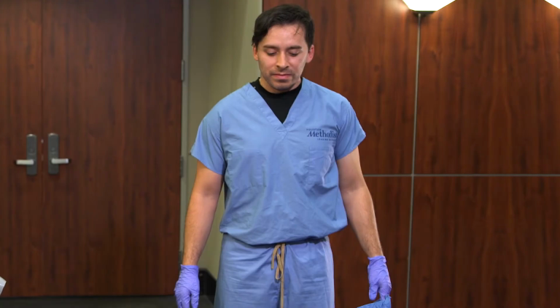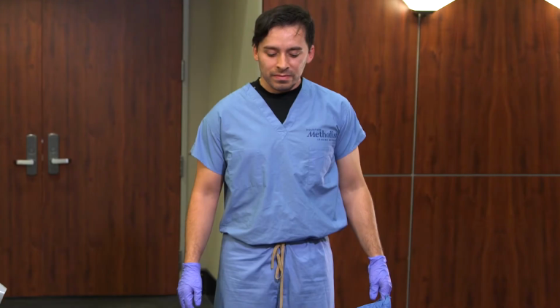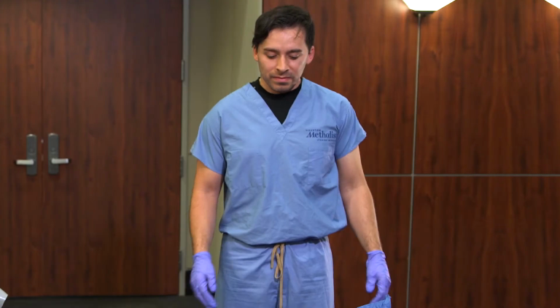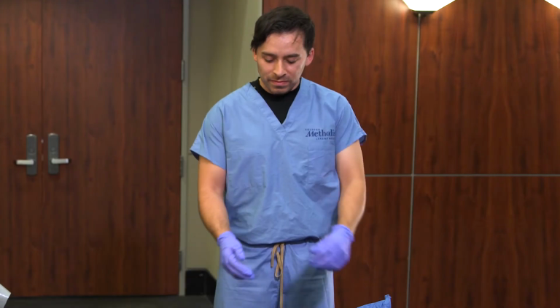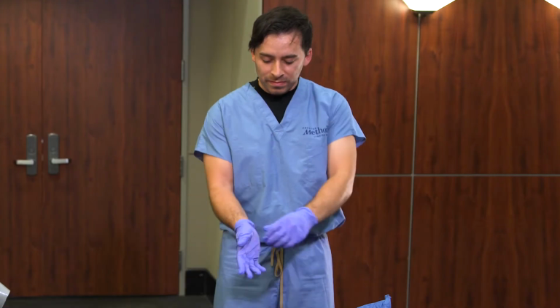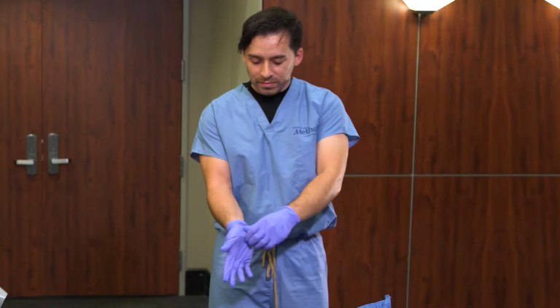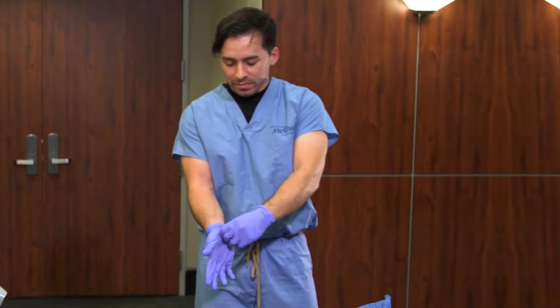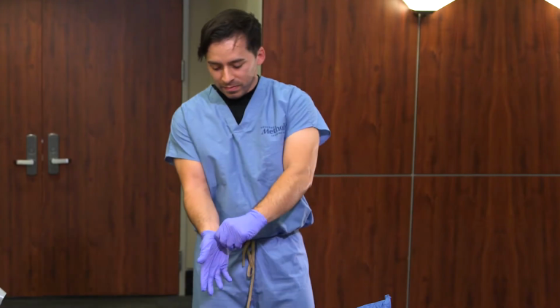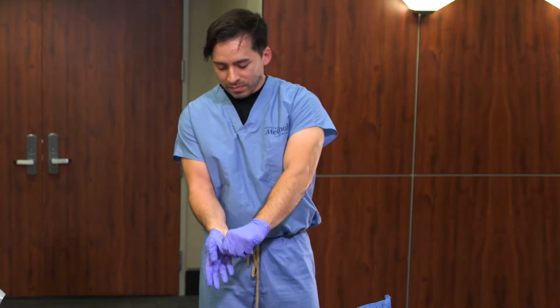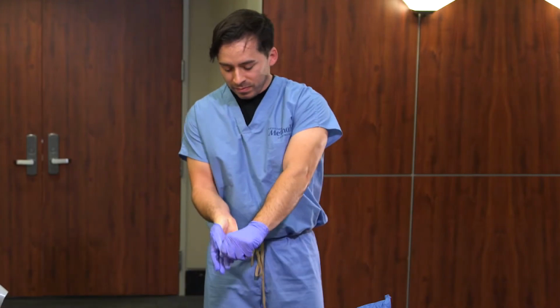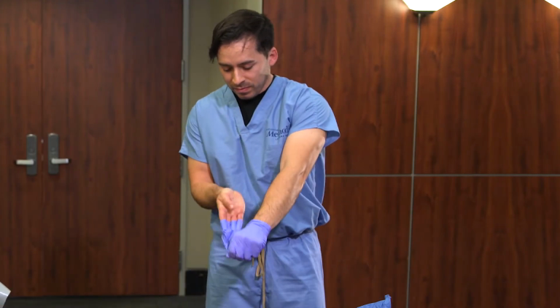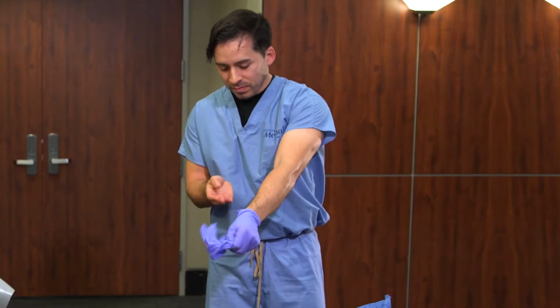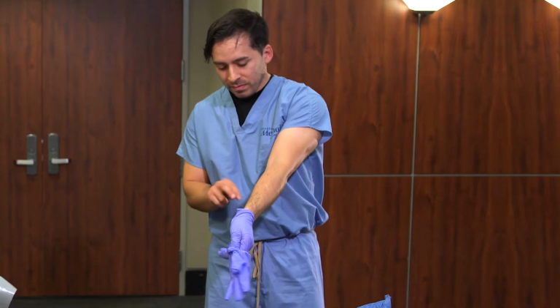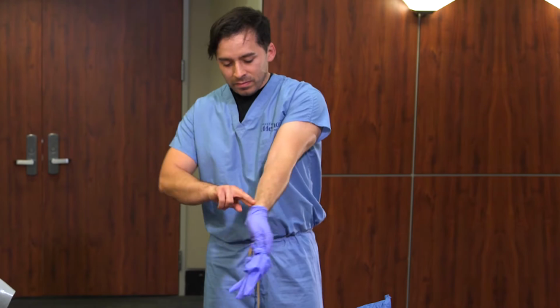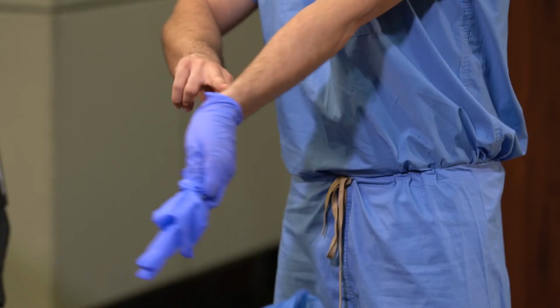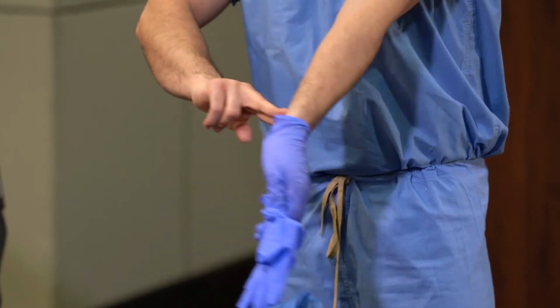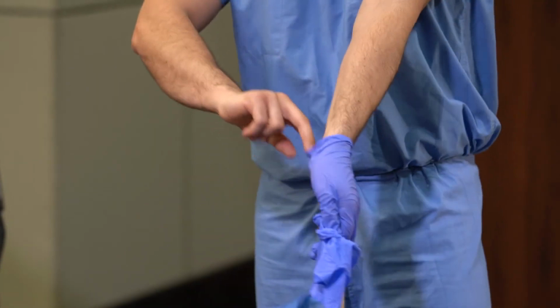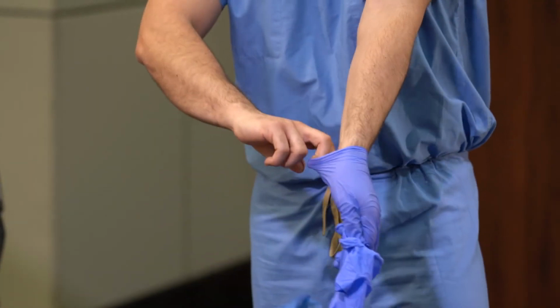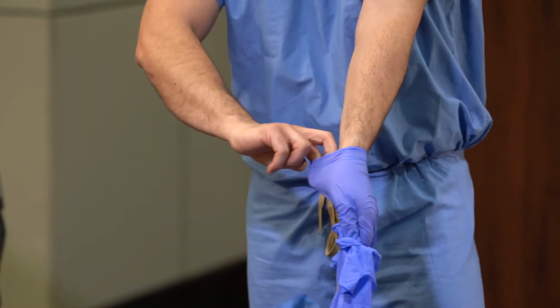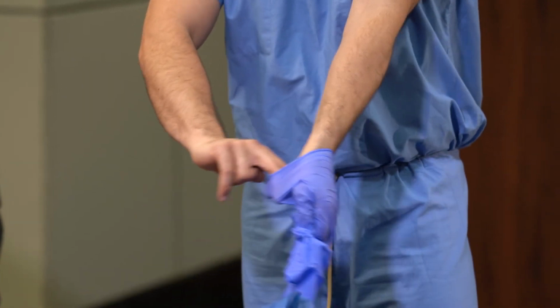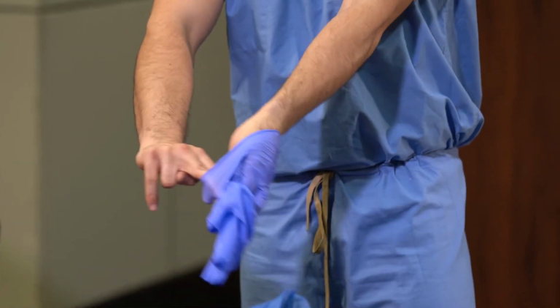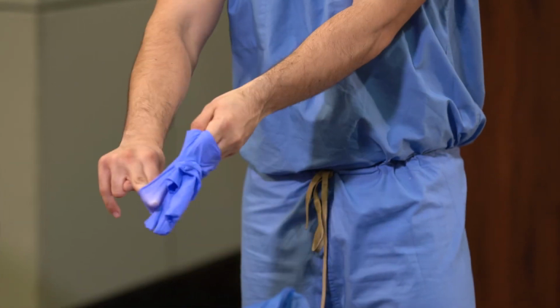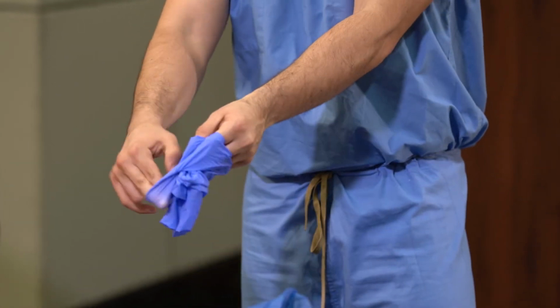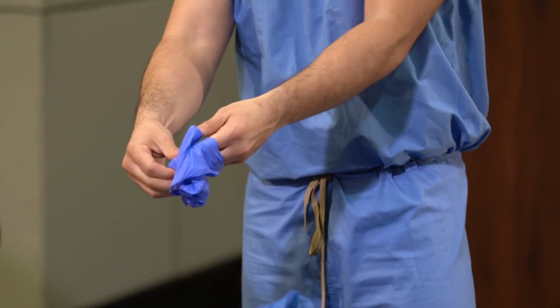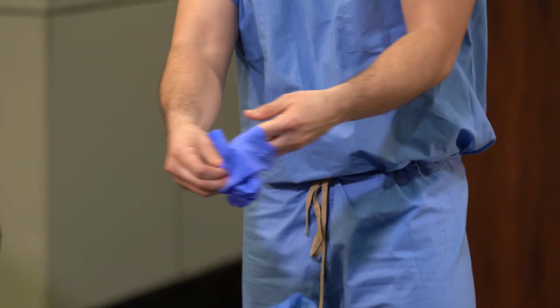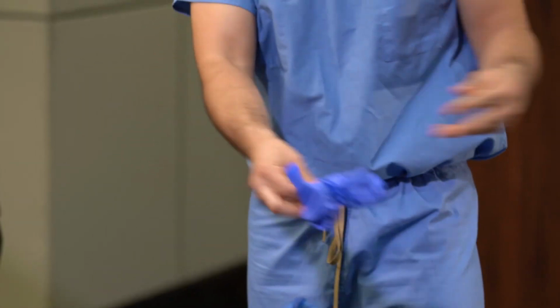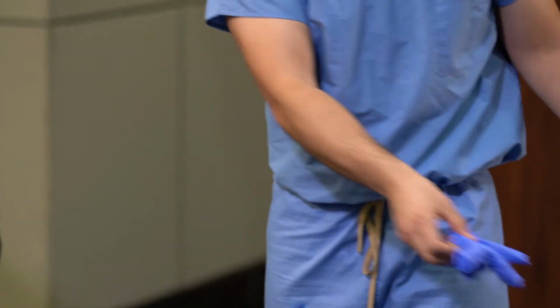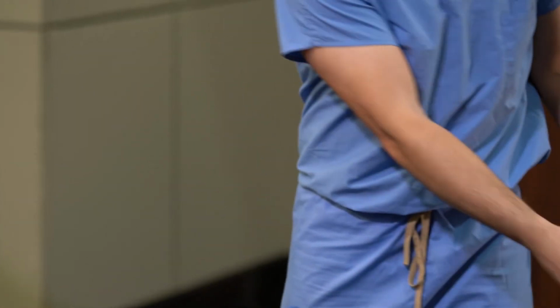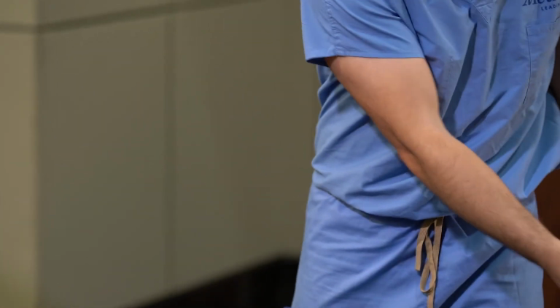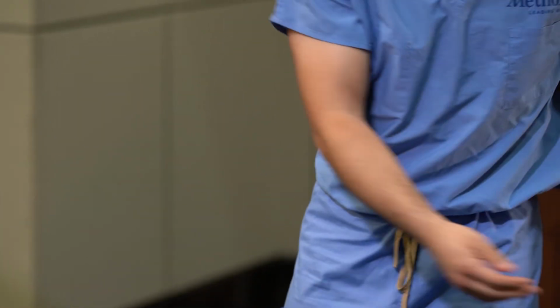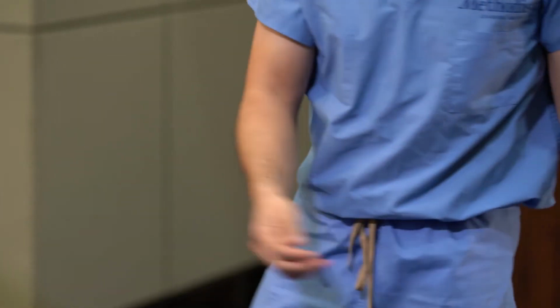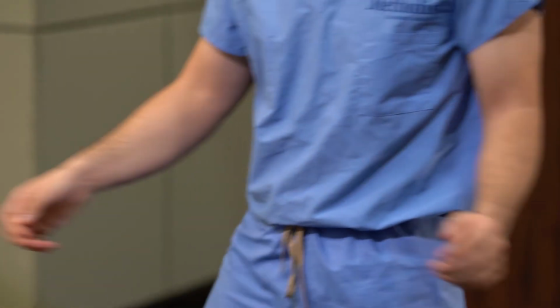Doff gloves using glove-to-glove, skin-to-skin technique. And perform hand hygiene.